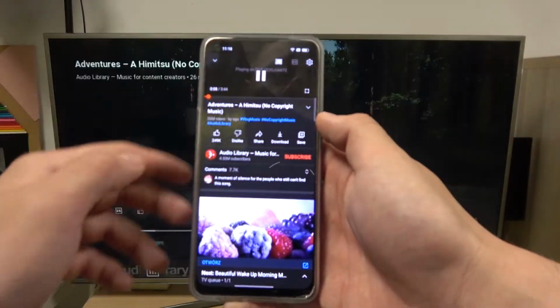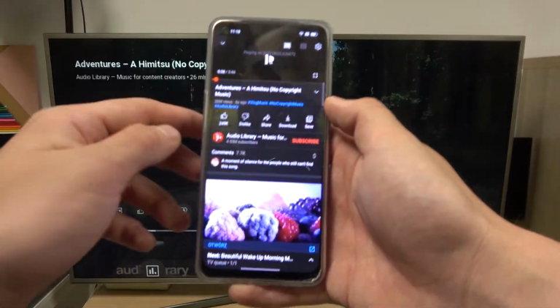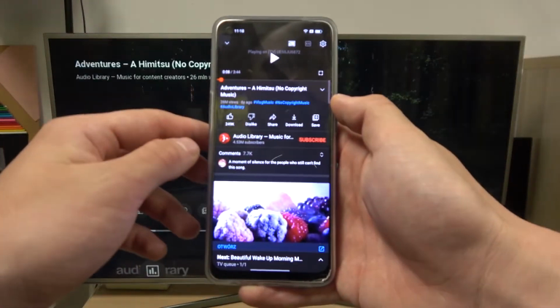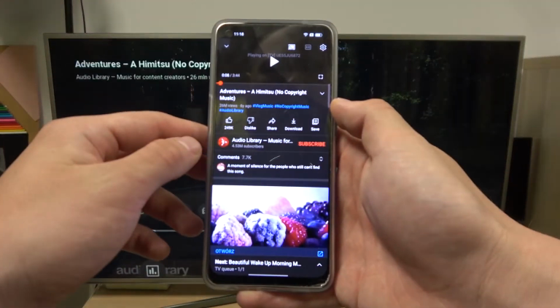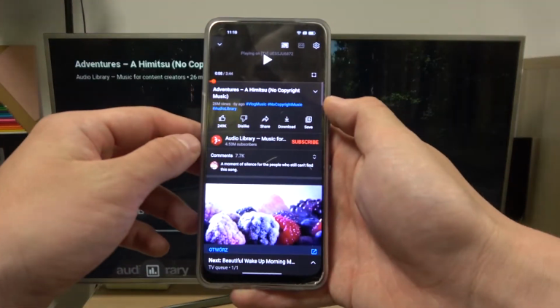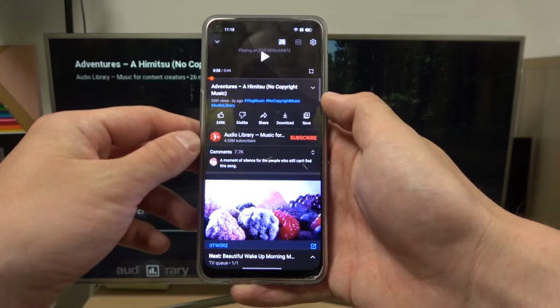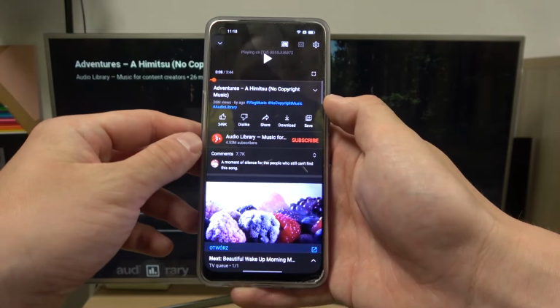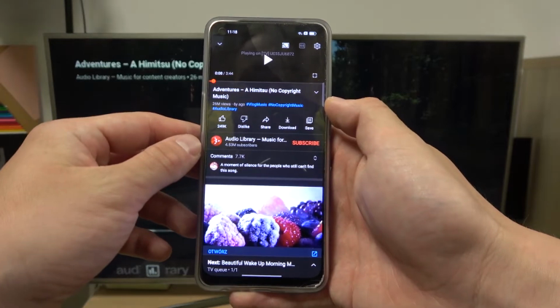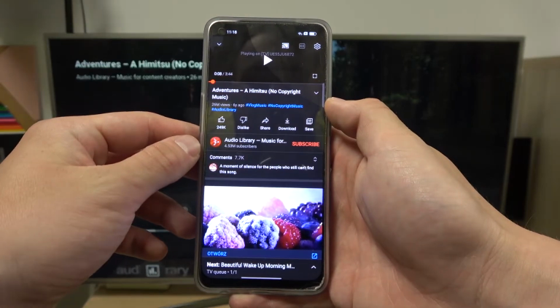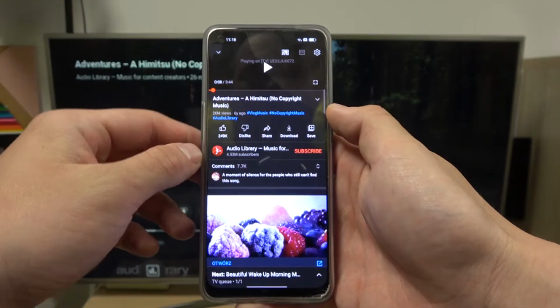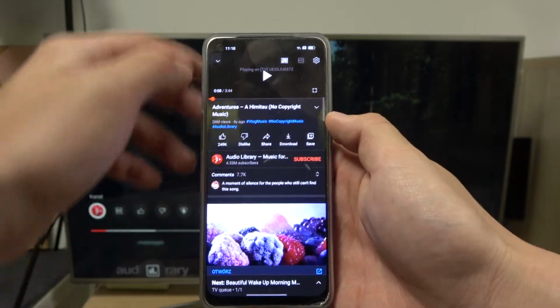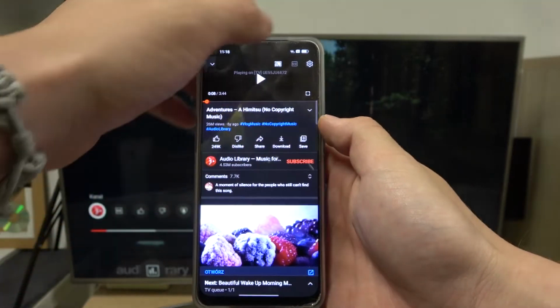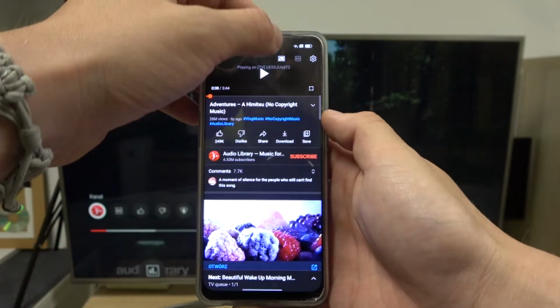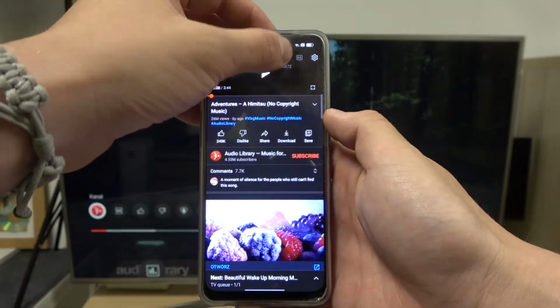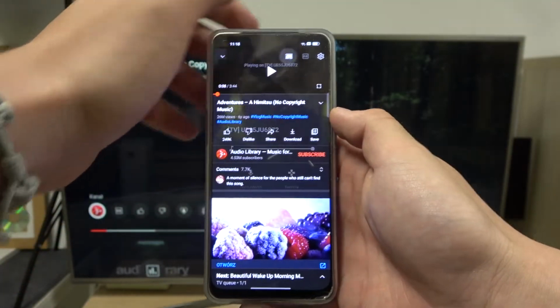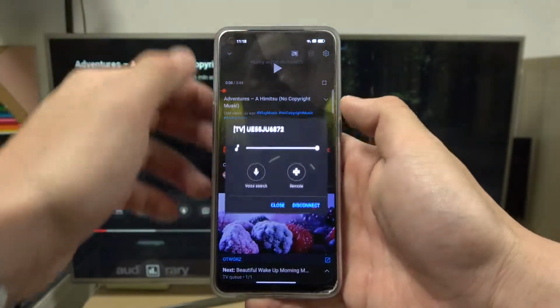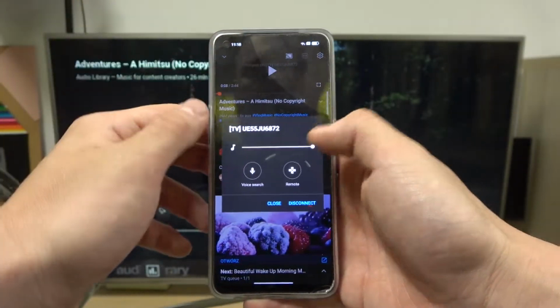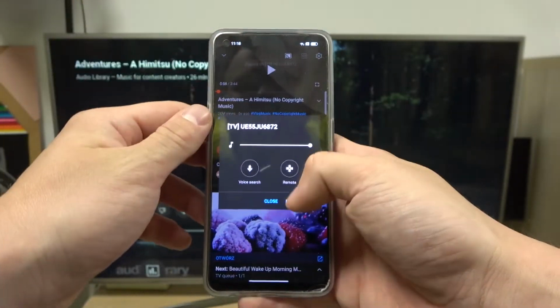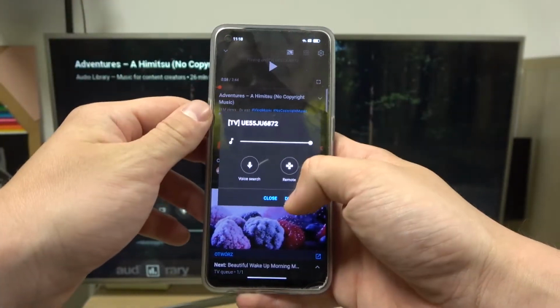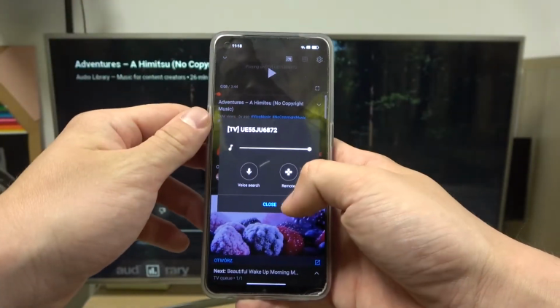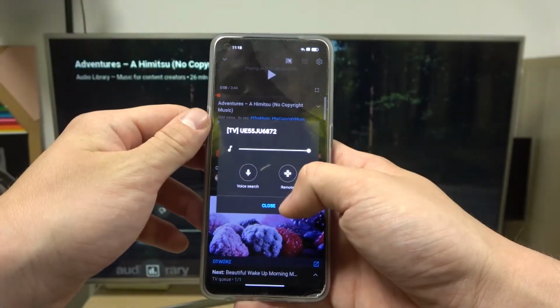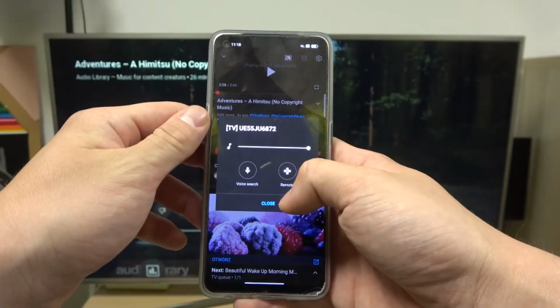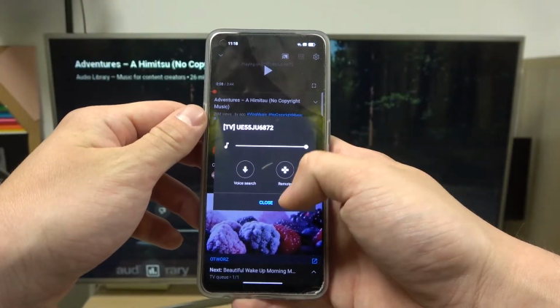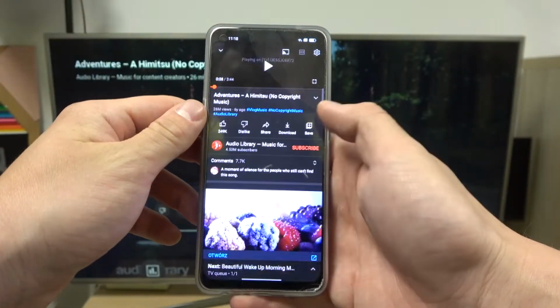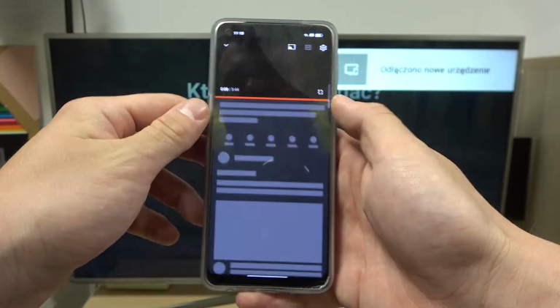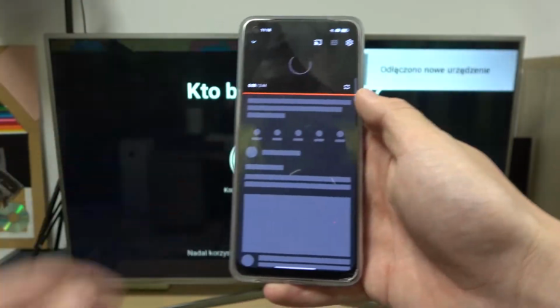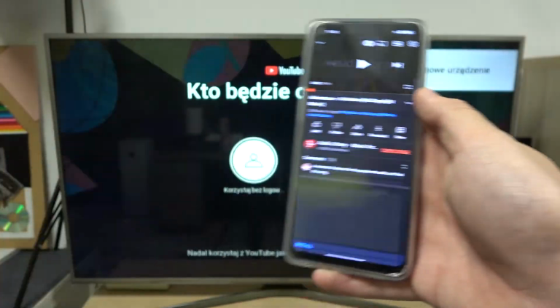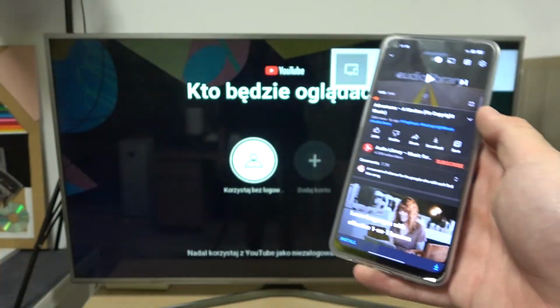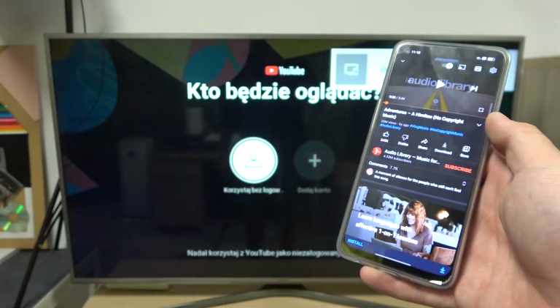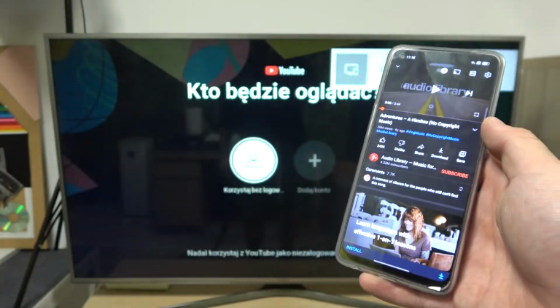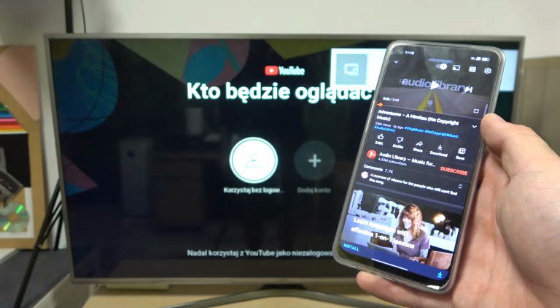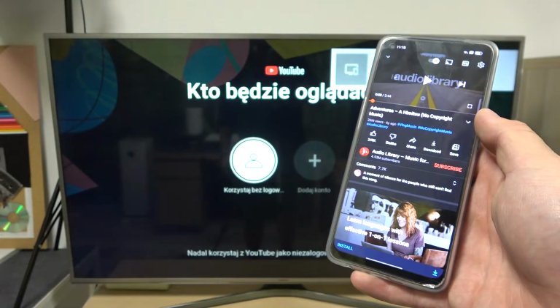In order to disconnect your smartphone from TV, again press this button and select disconnect. And that's it.